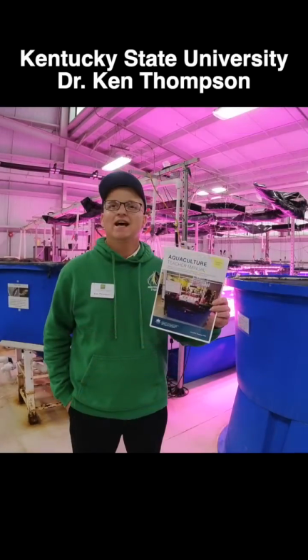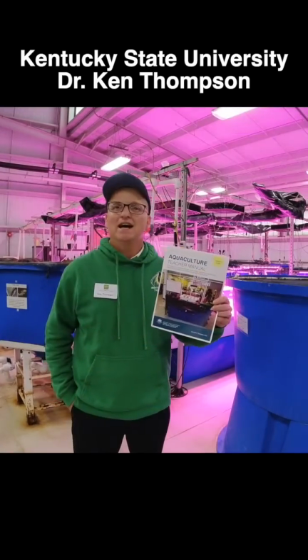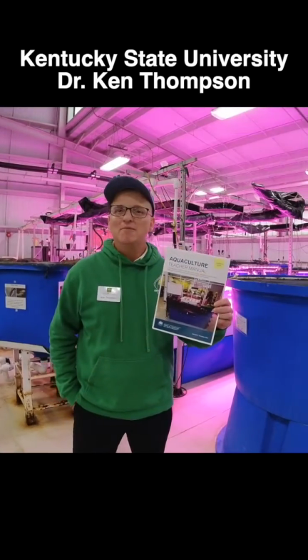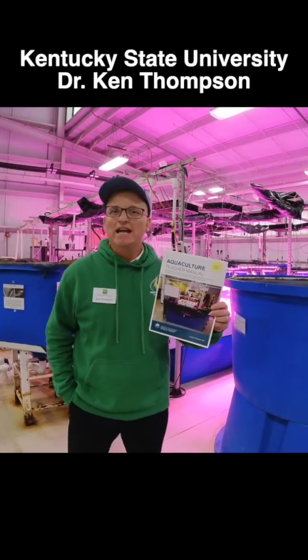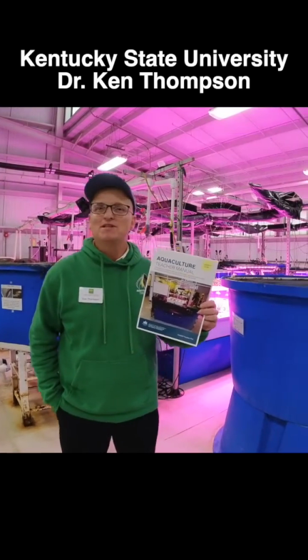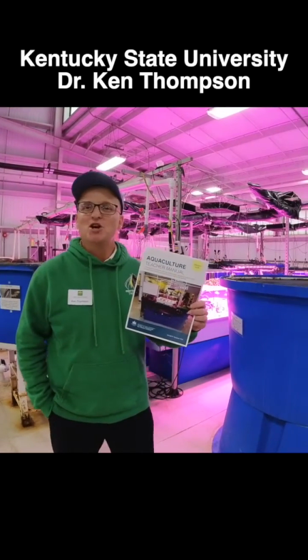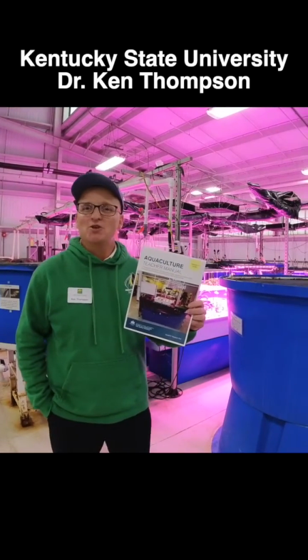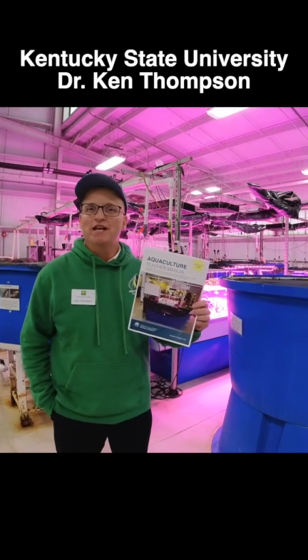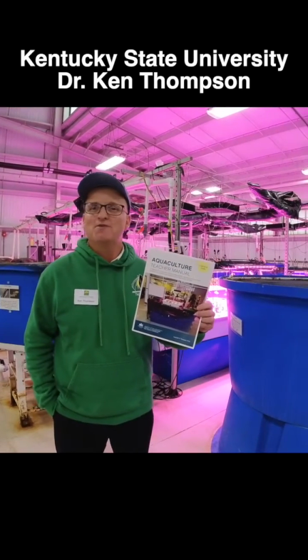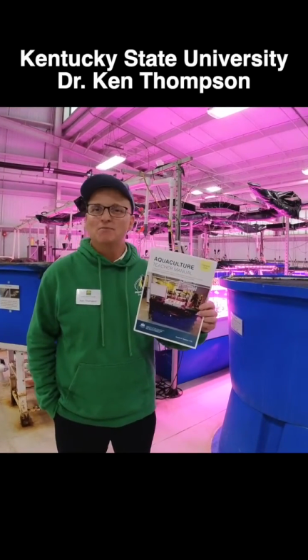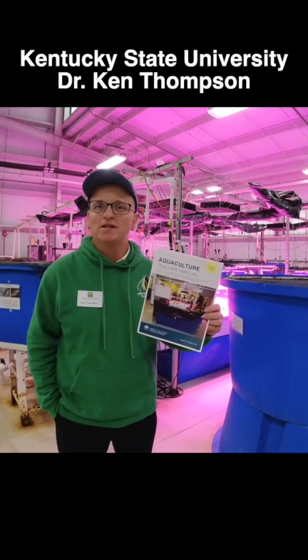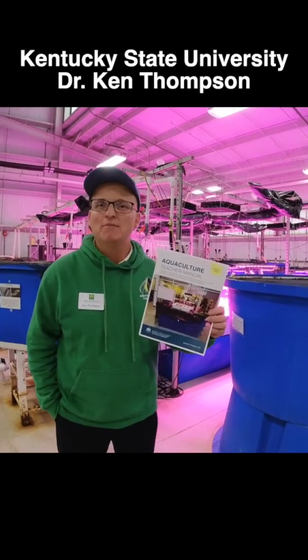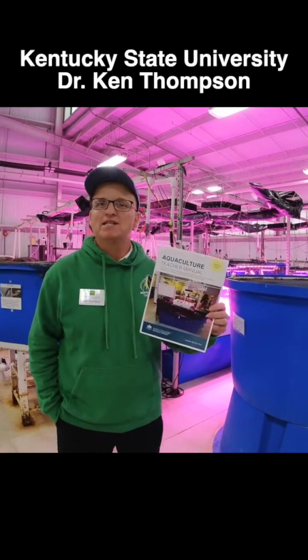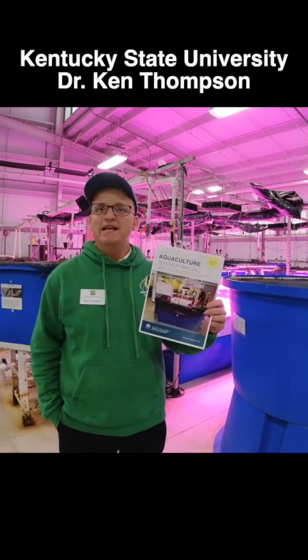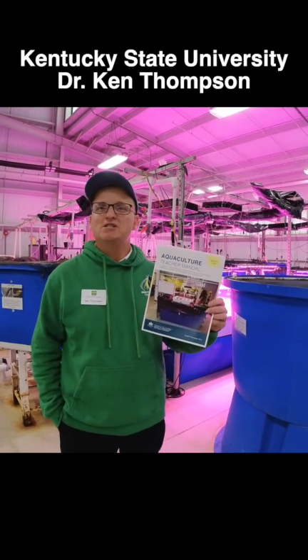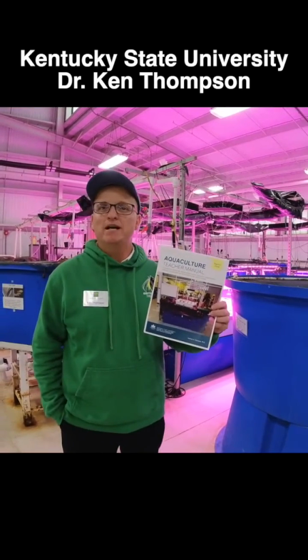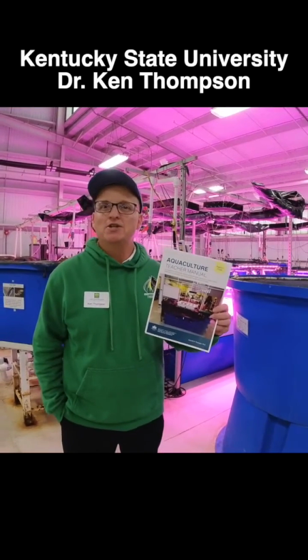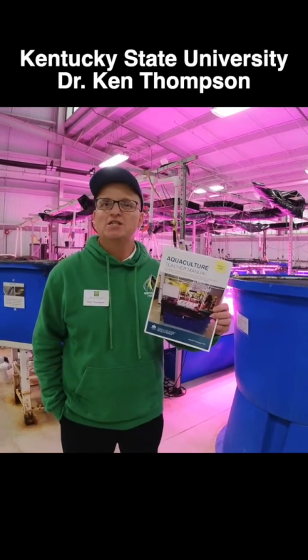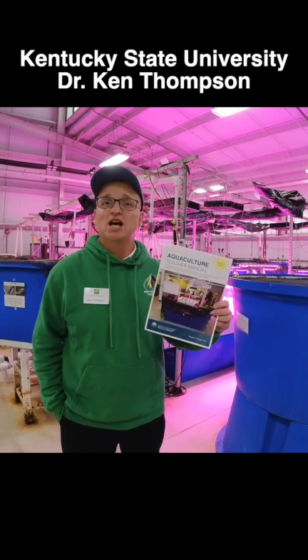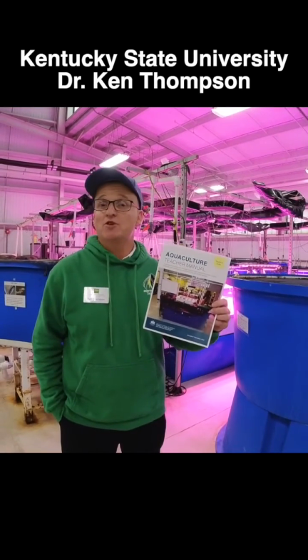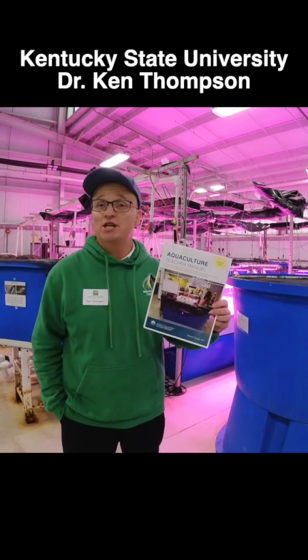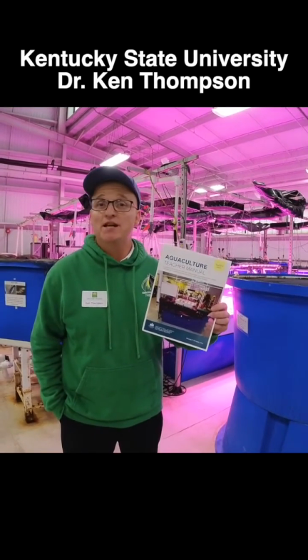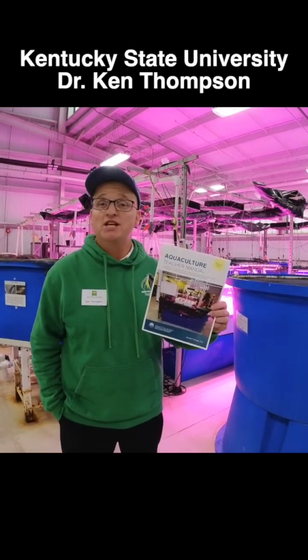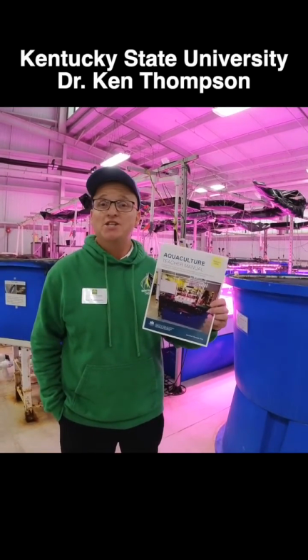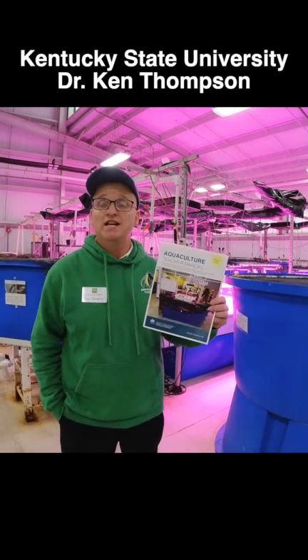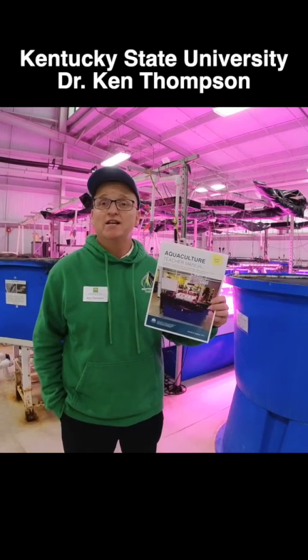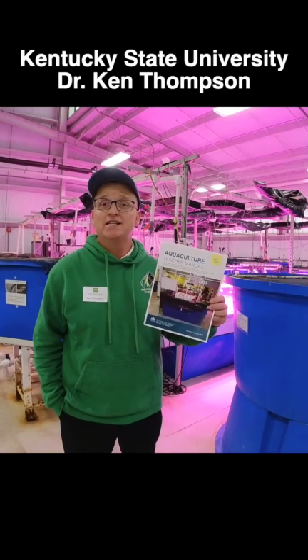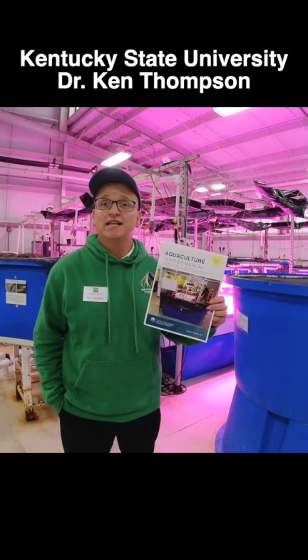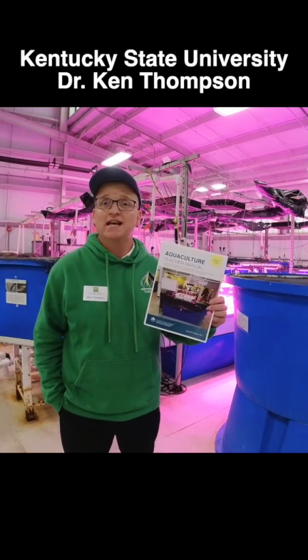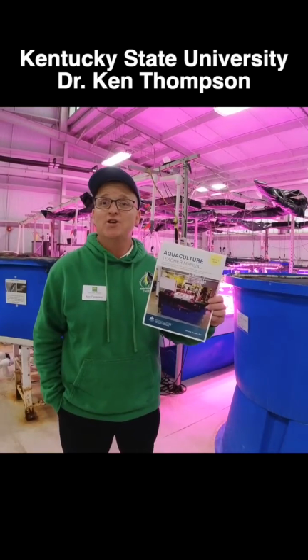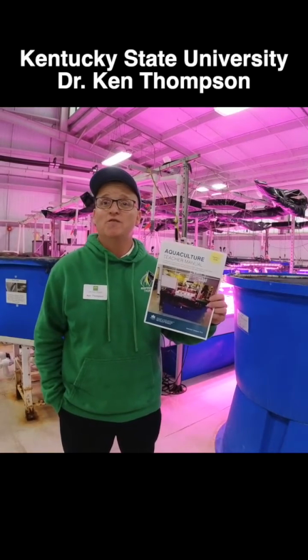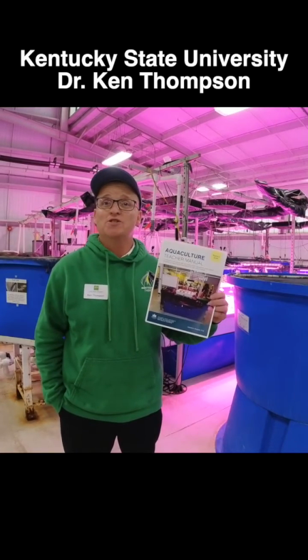Hi, my name is Dr. Kenneth Thompson. I'm a state specialist for STEM education here at Kentucky State University.